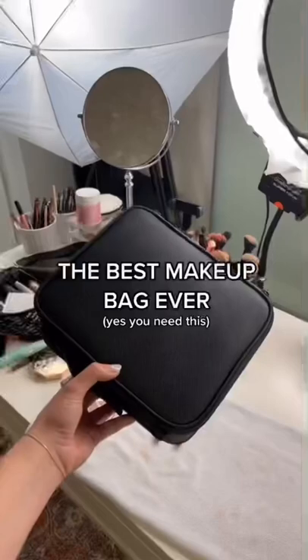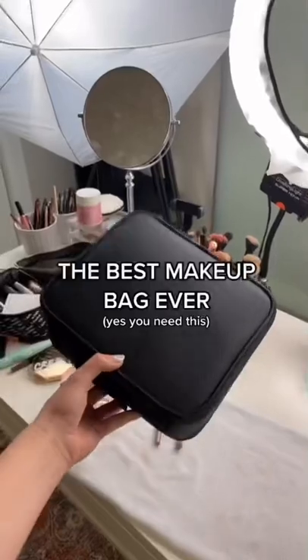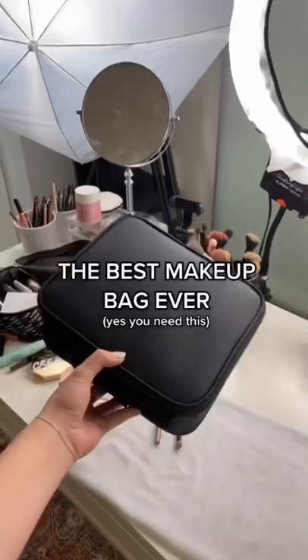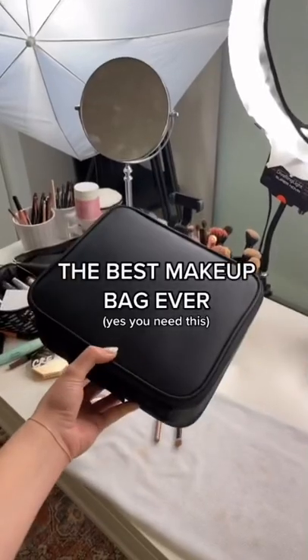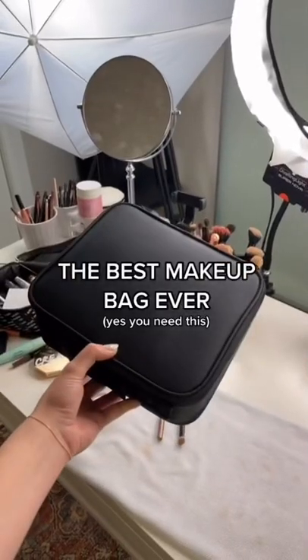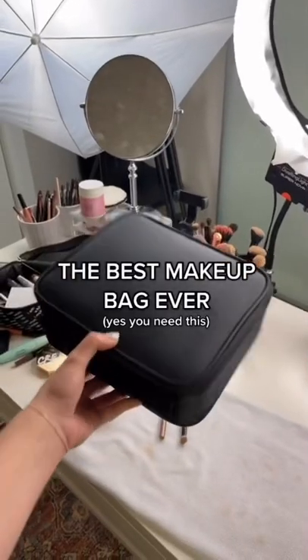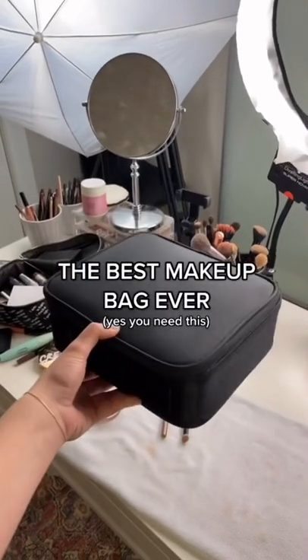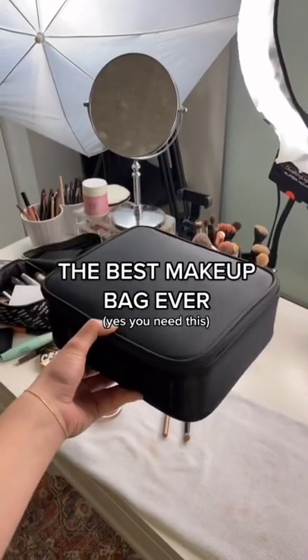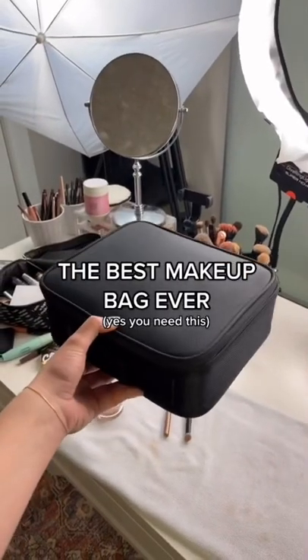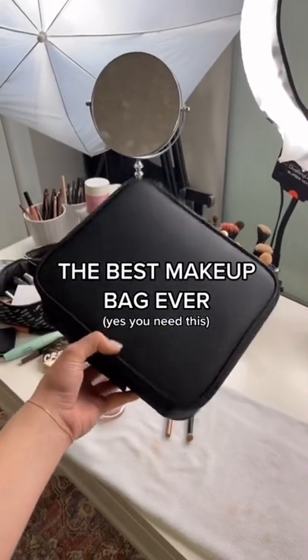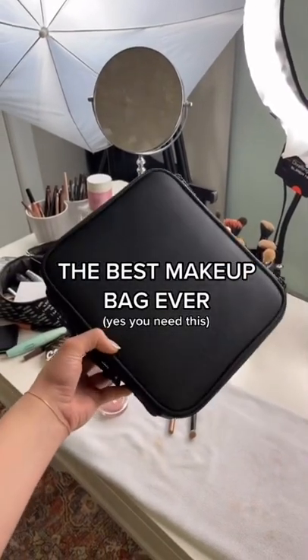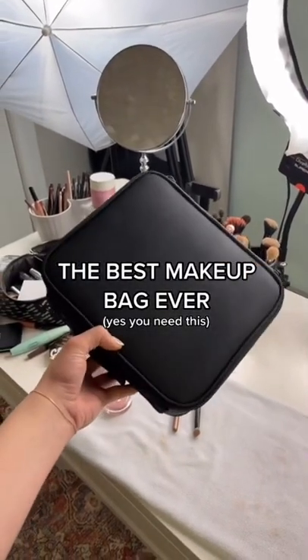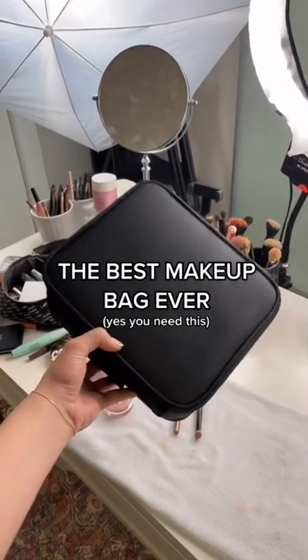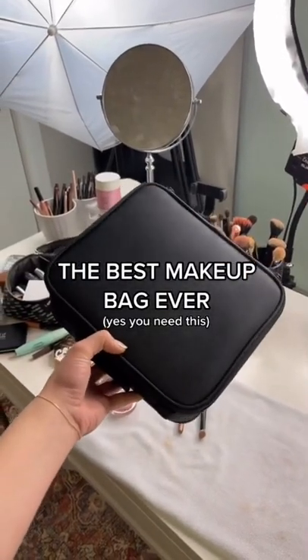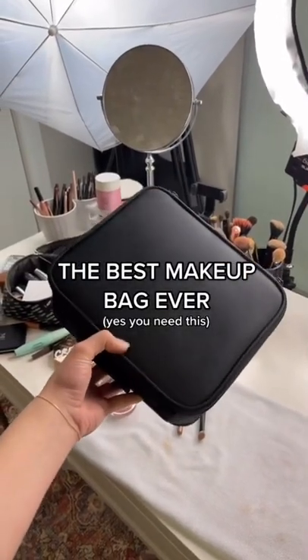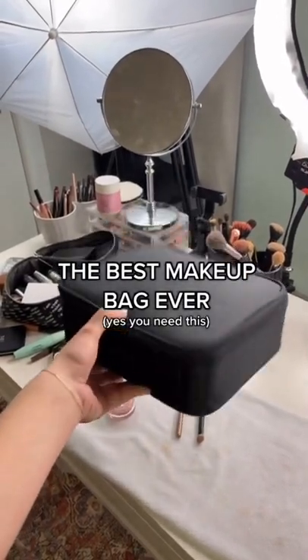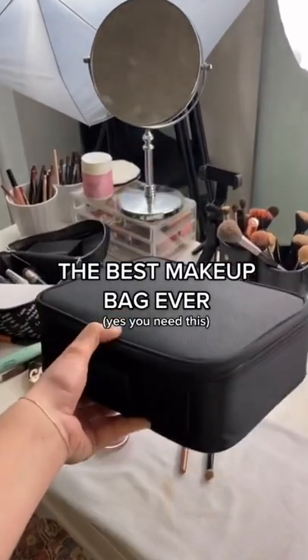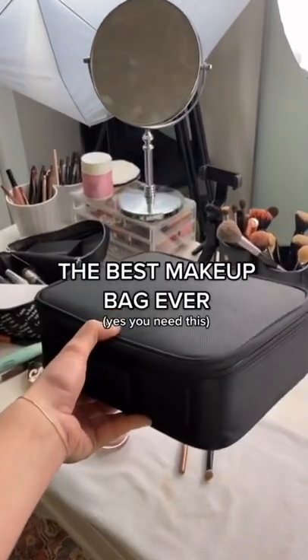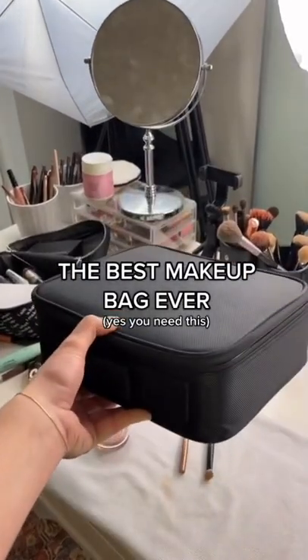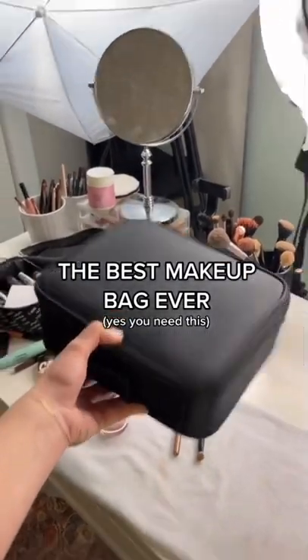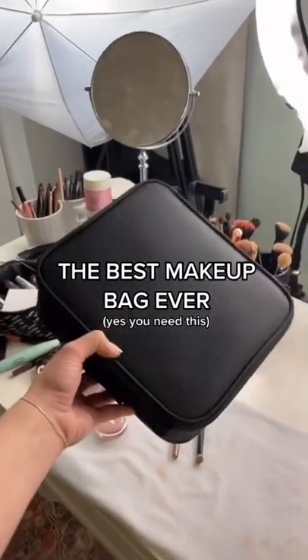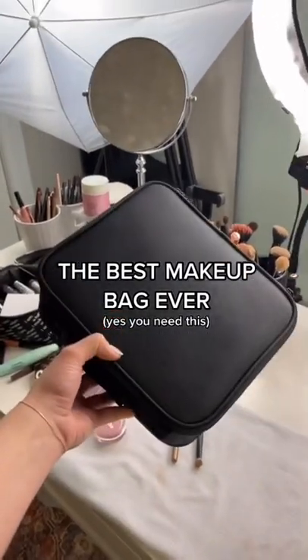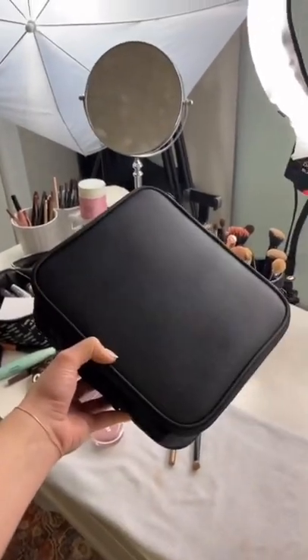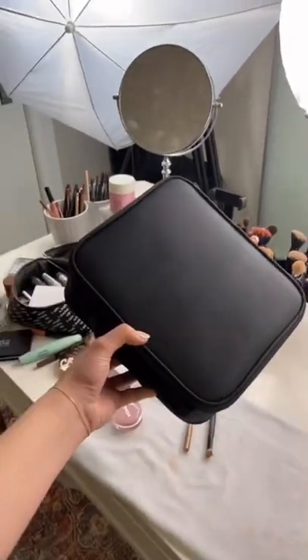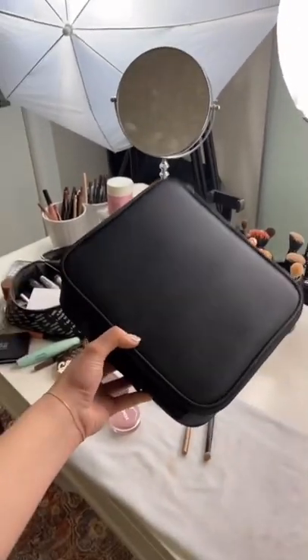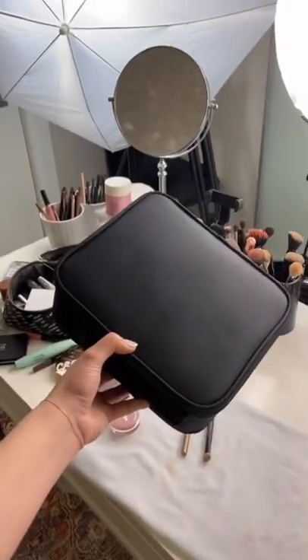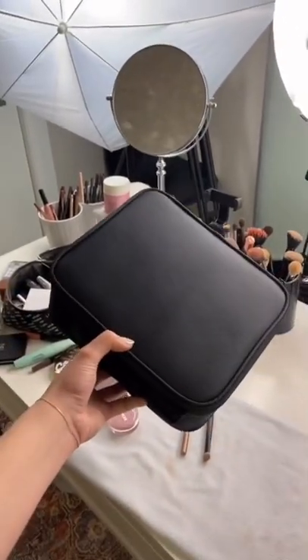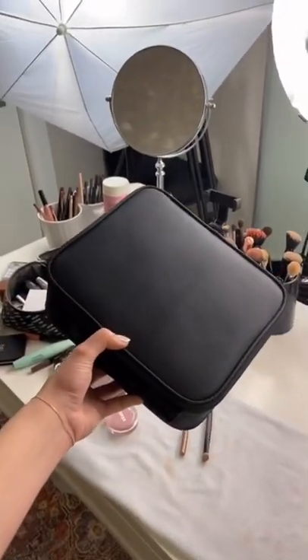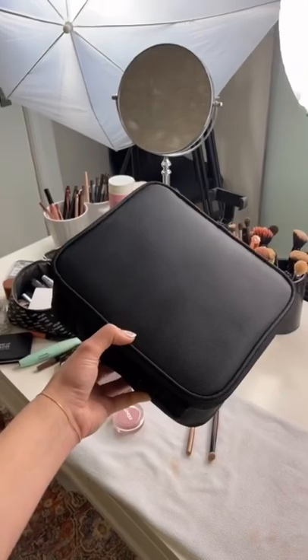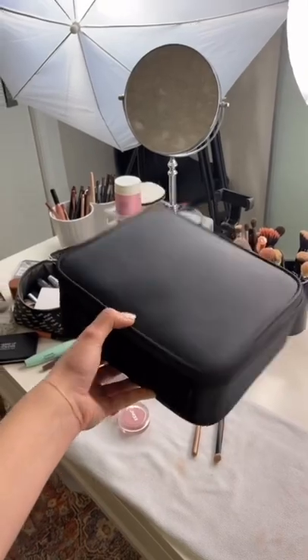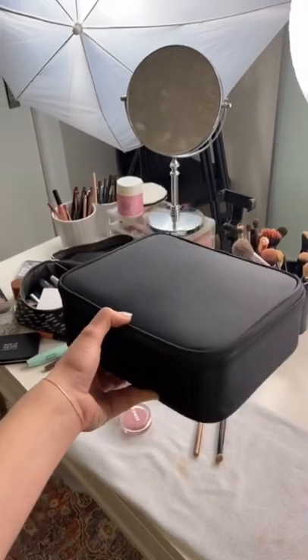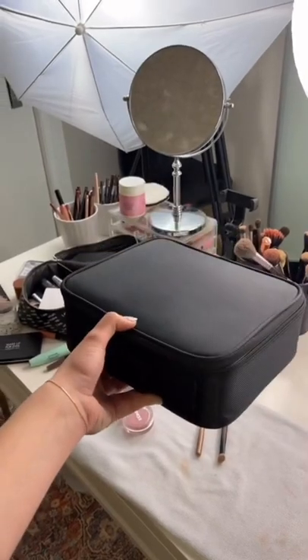I just got what is apparently the best bag for storing your makeup while traveling. I'll have a link to shop it in my bio.